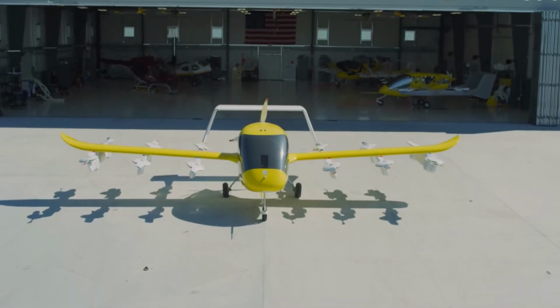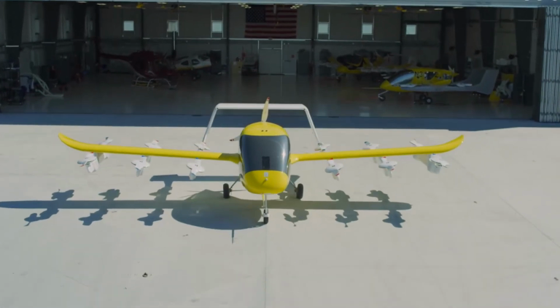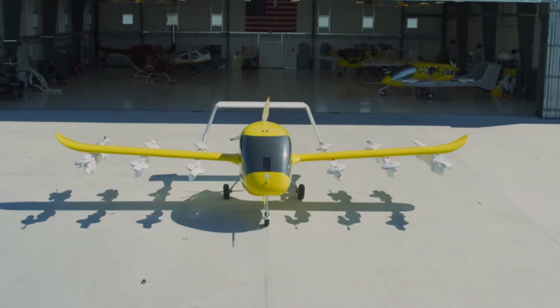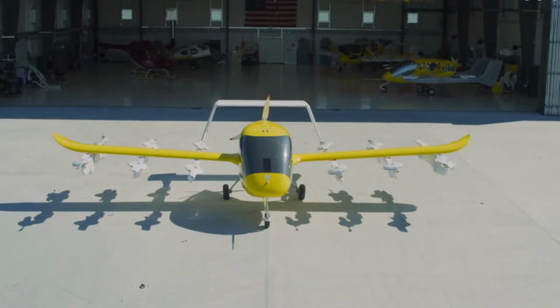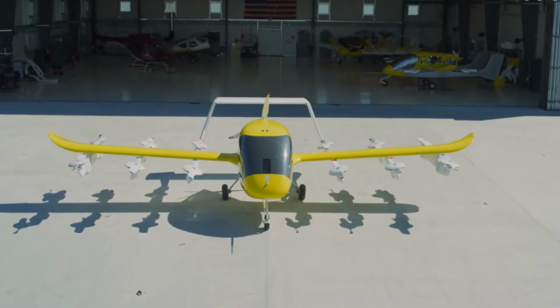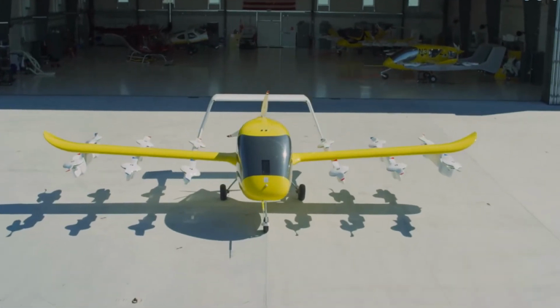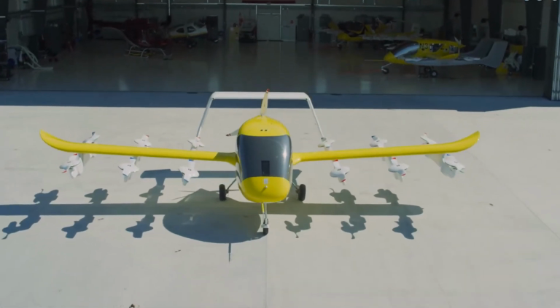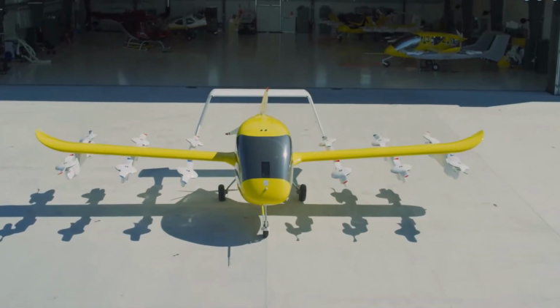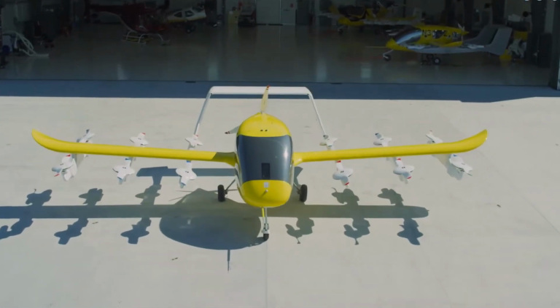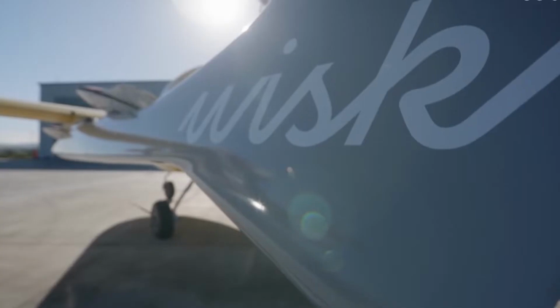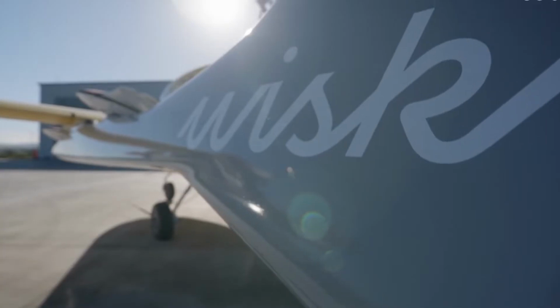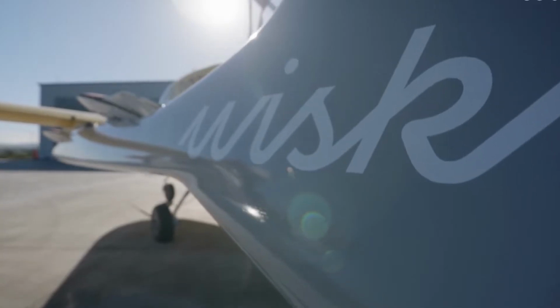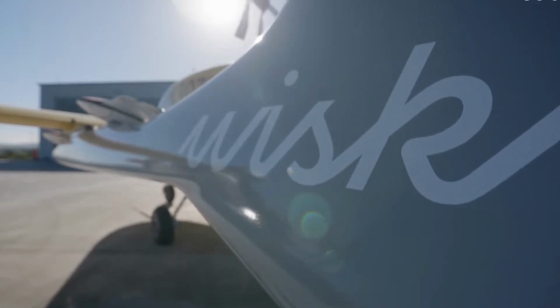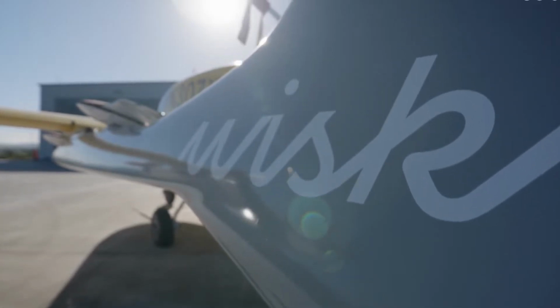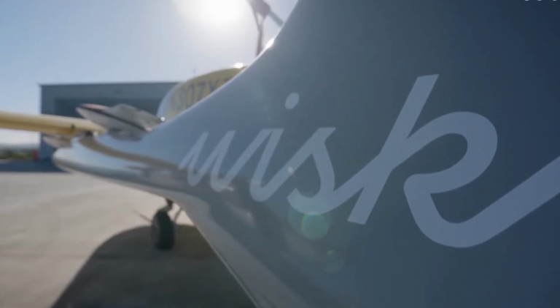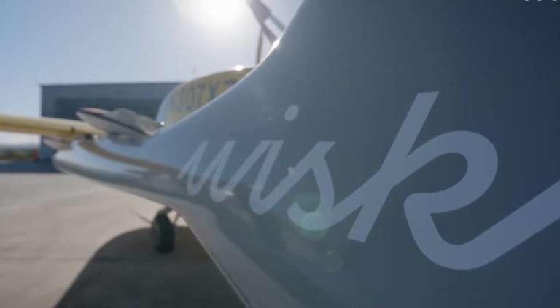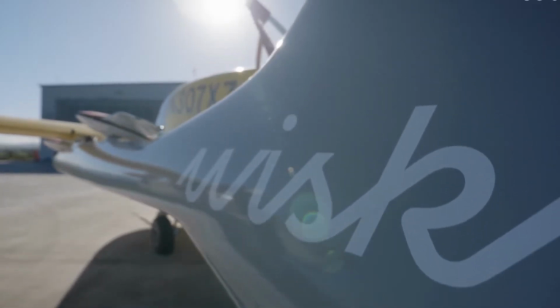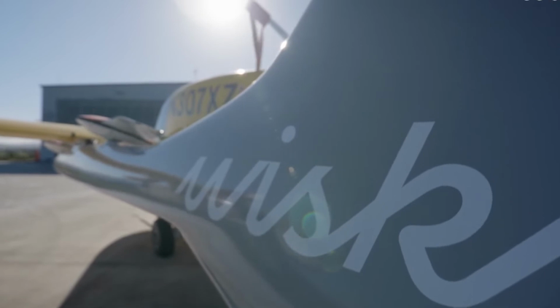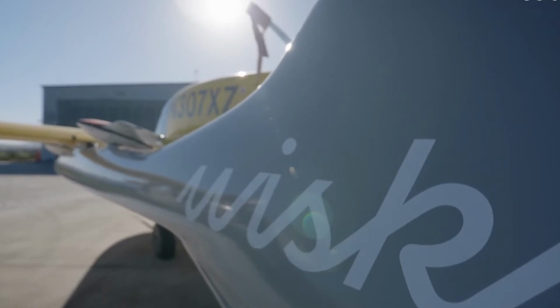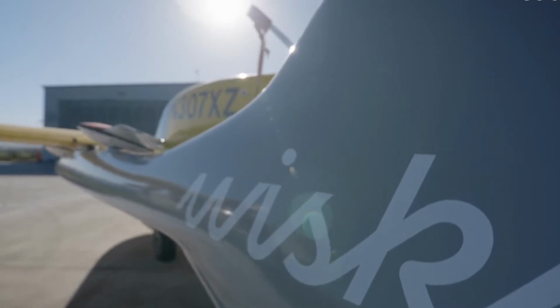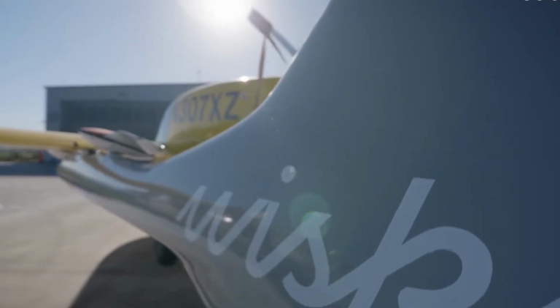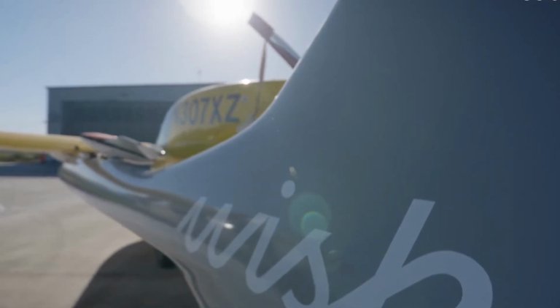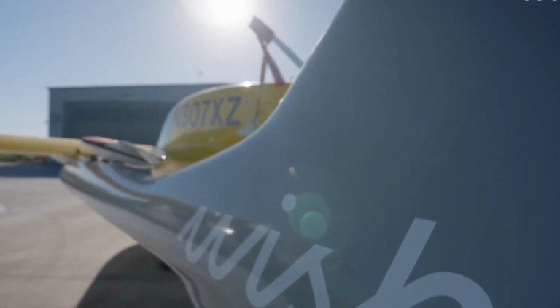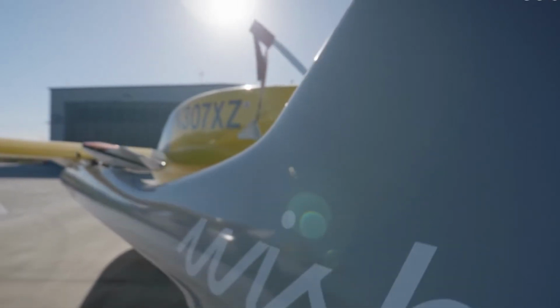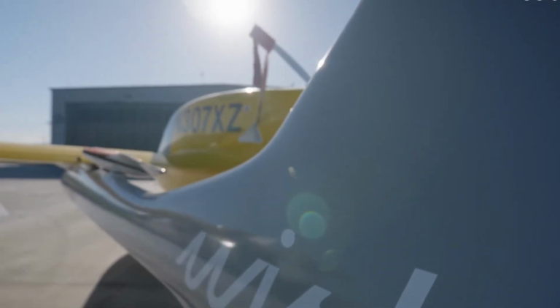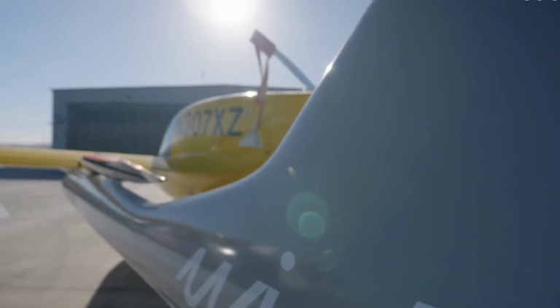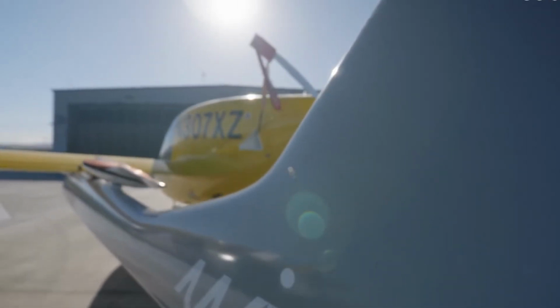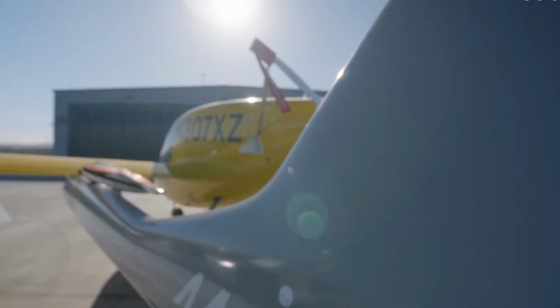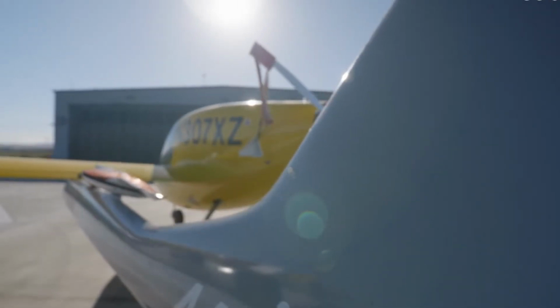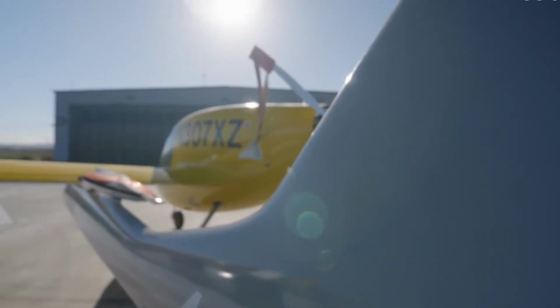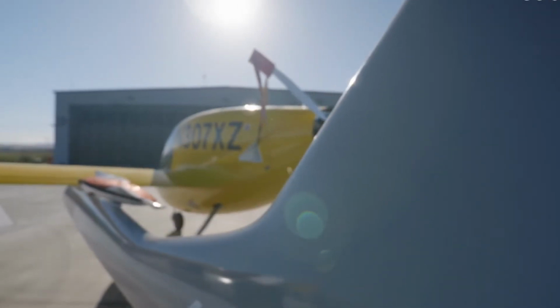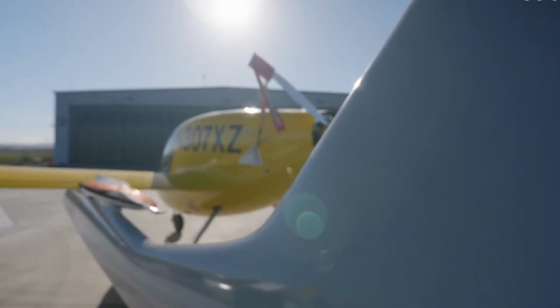I'm here in Cora, our fifth generation aircraft, and my colleague Jay is going to give you a little tour of how this all works.